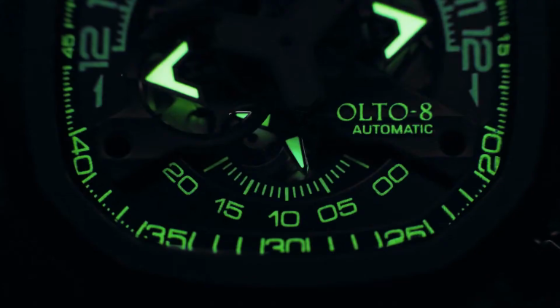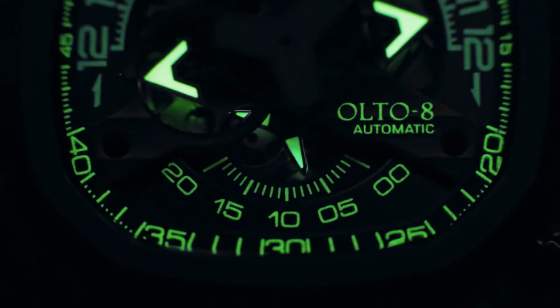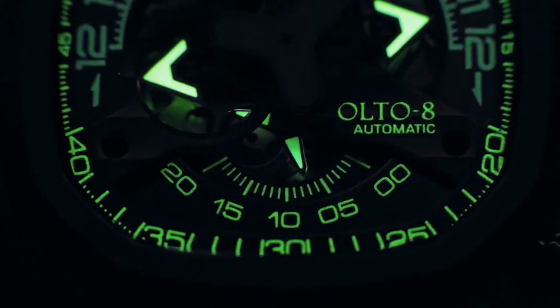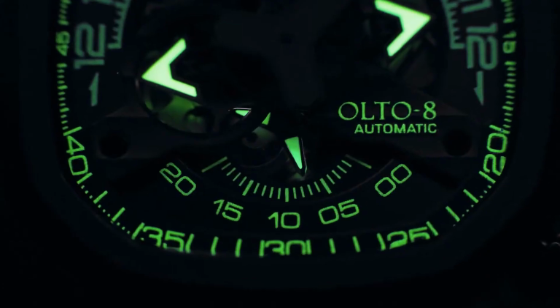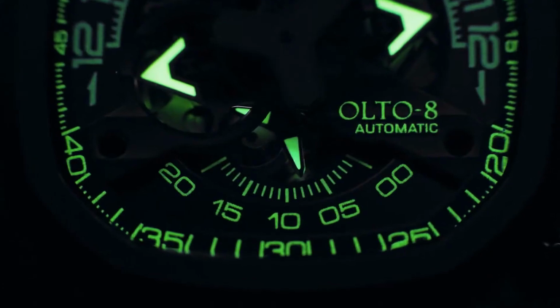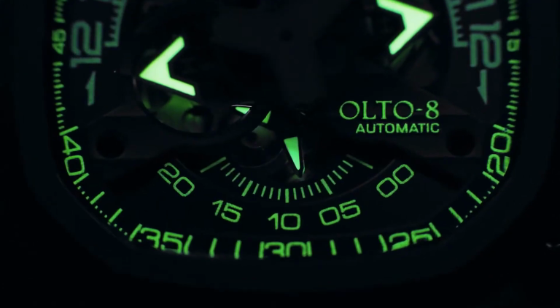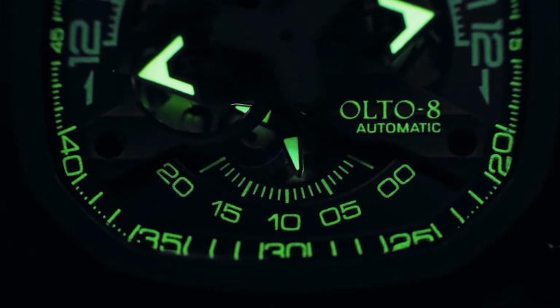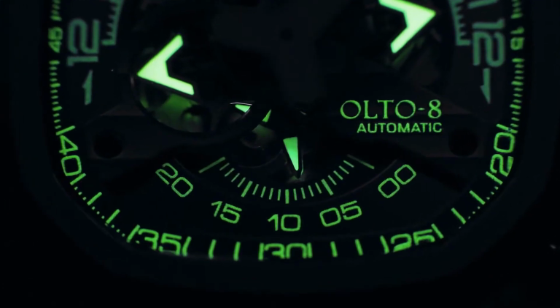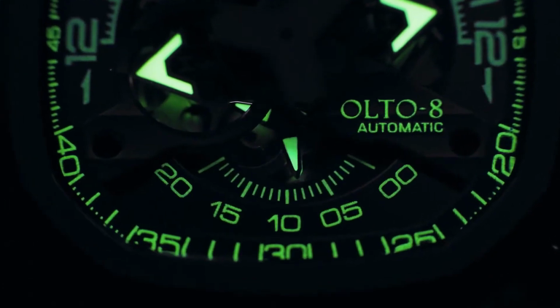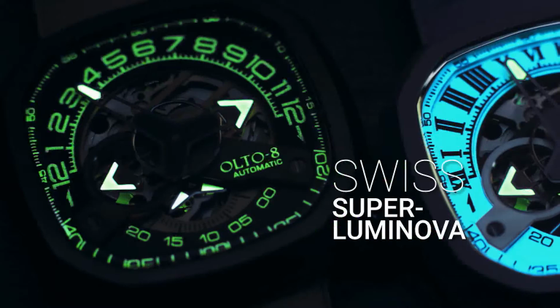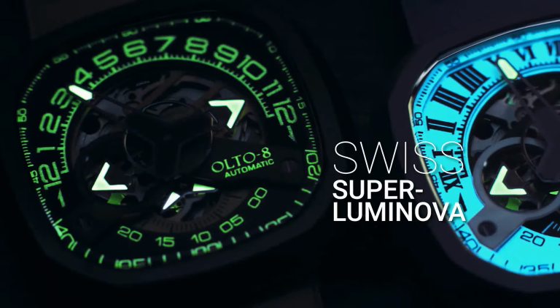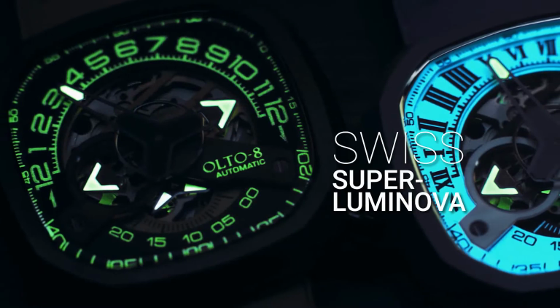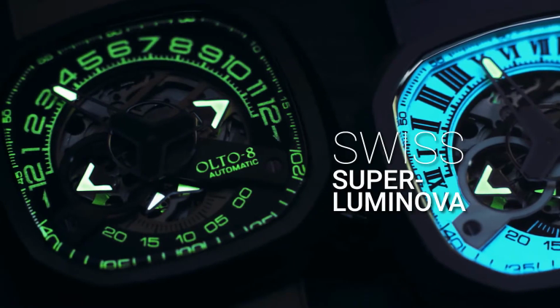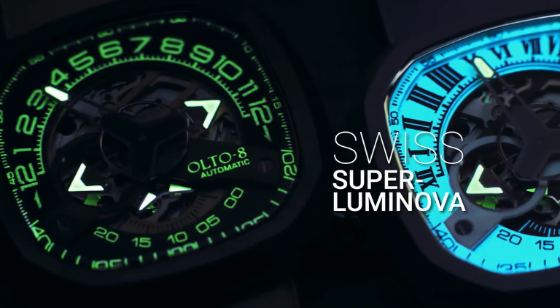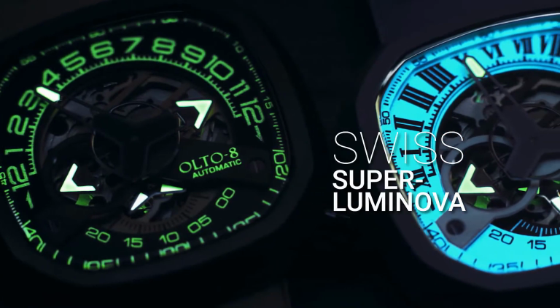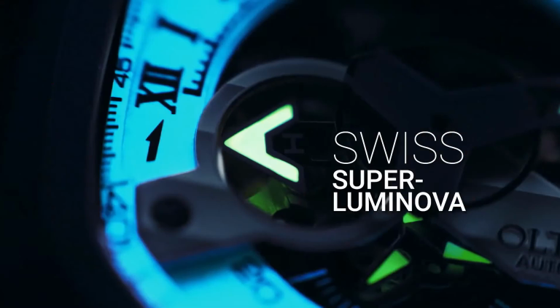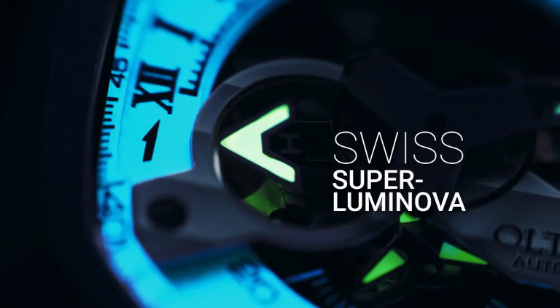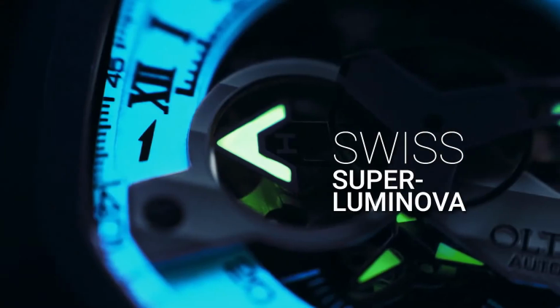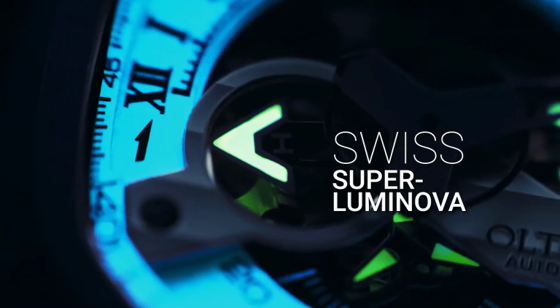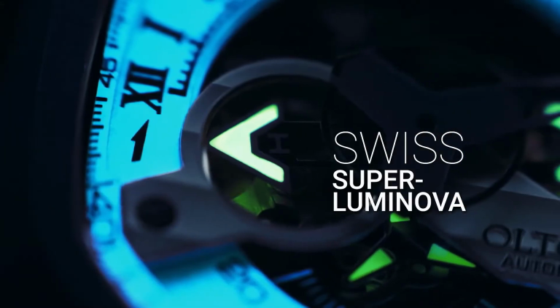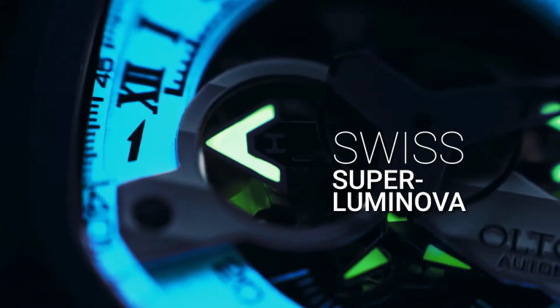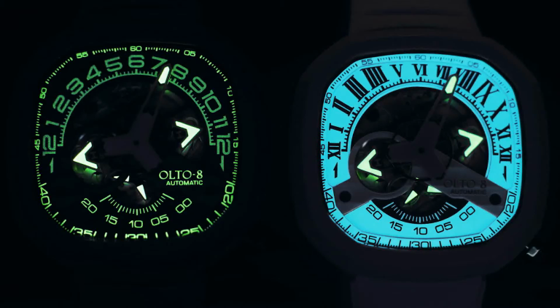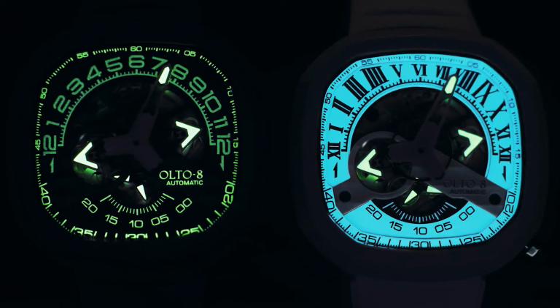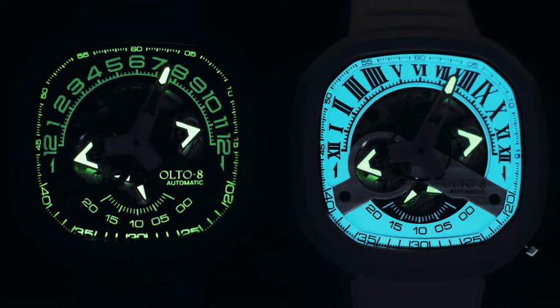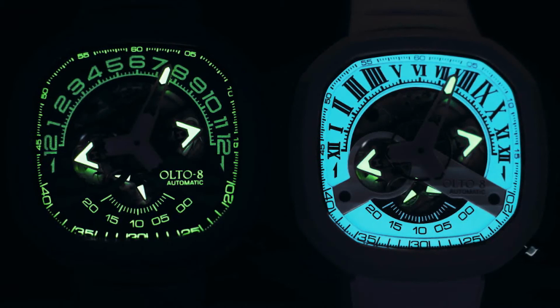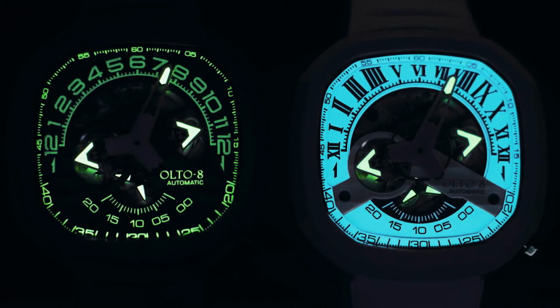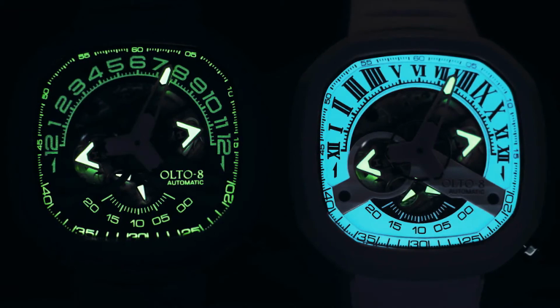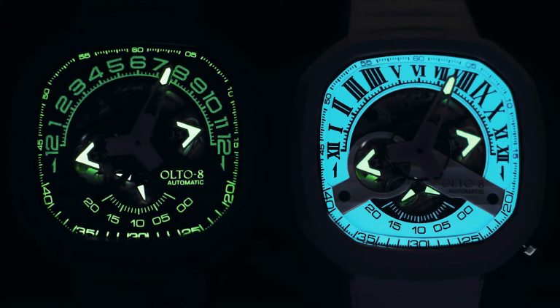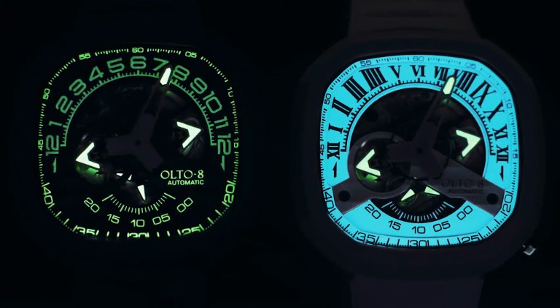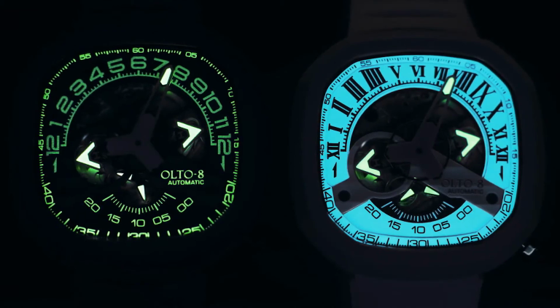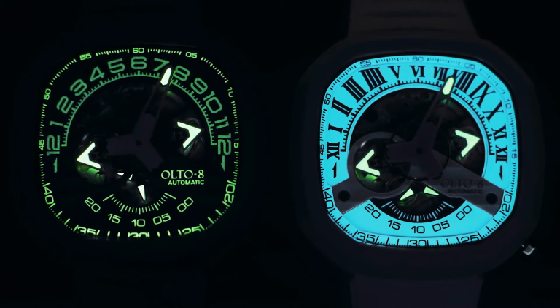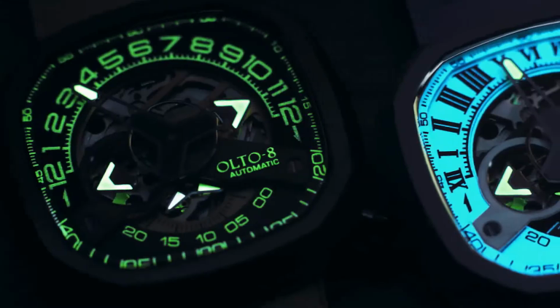Hands and numbers coated with Swiss Superluminova can be read clearly even at night.